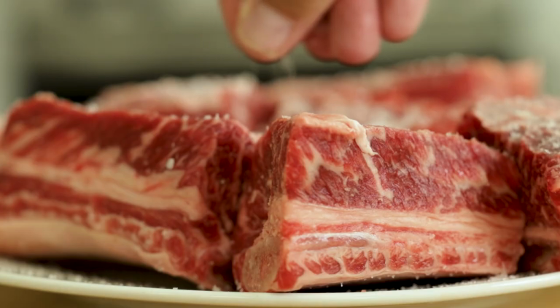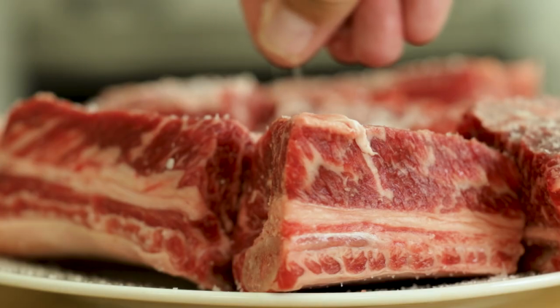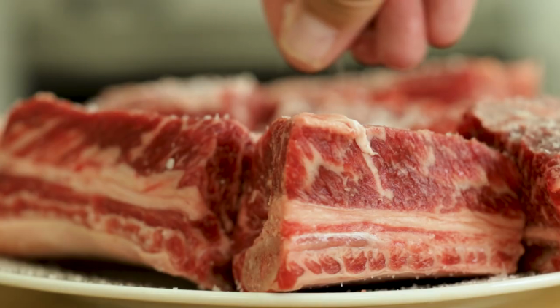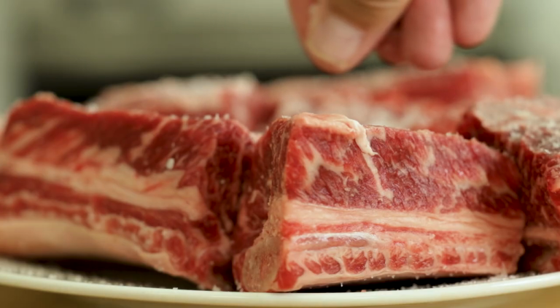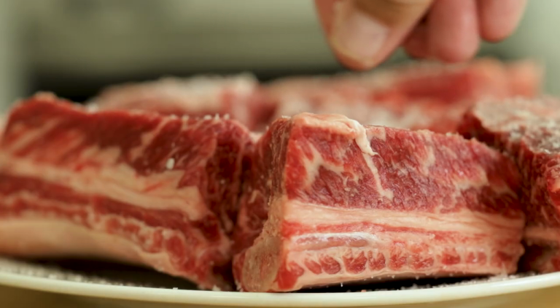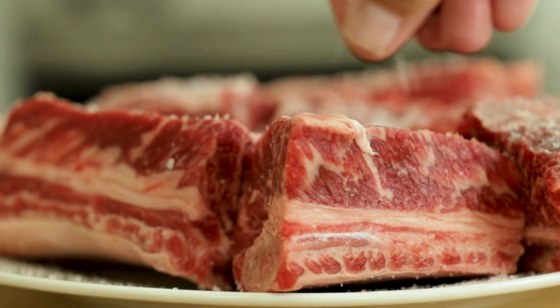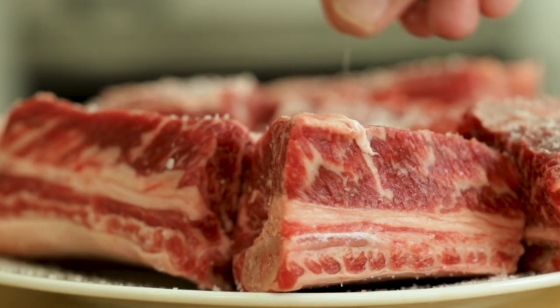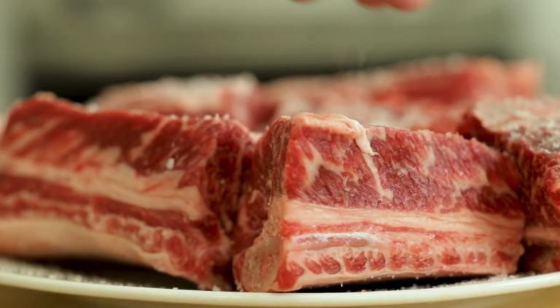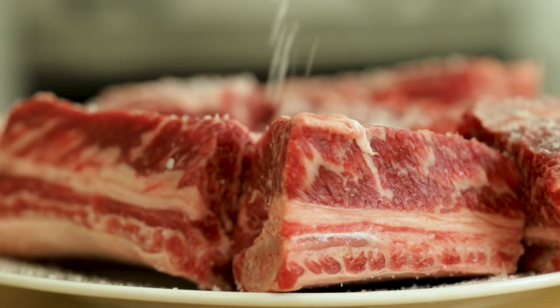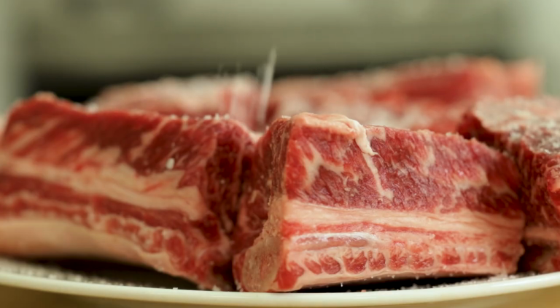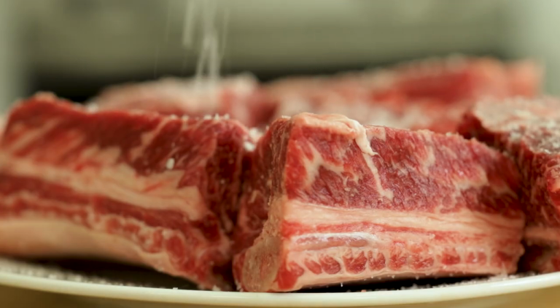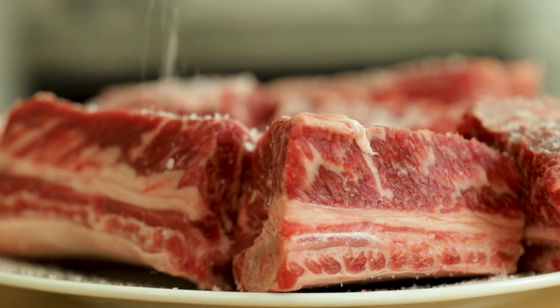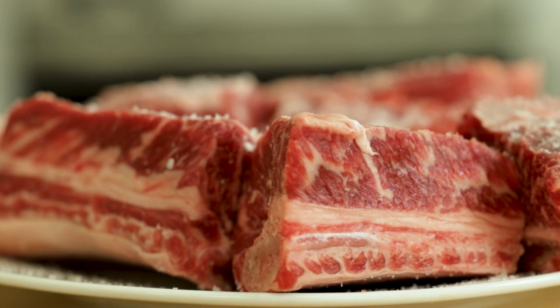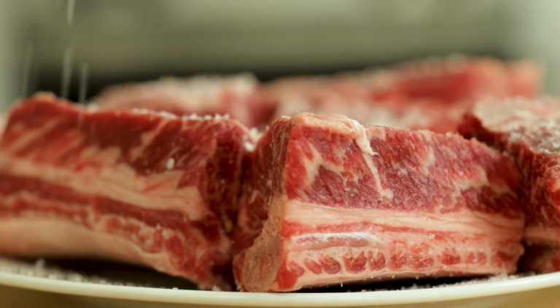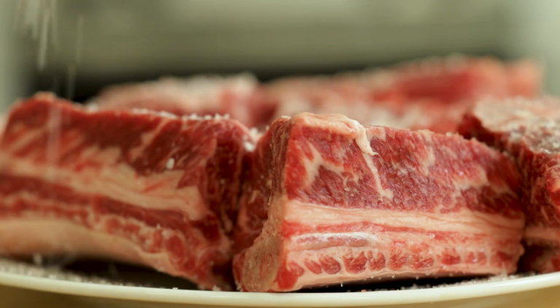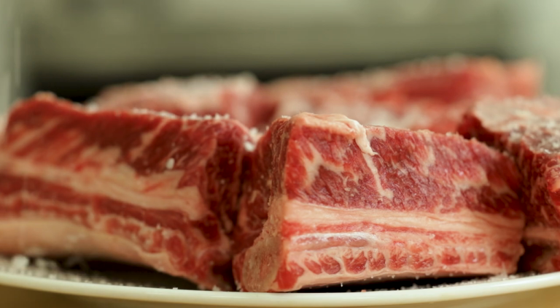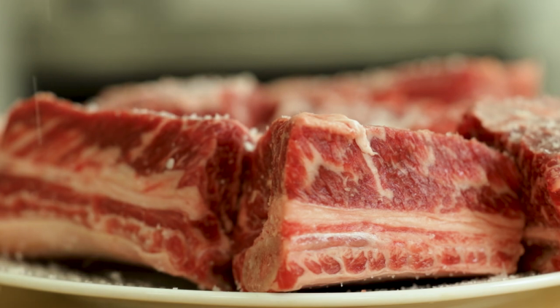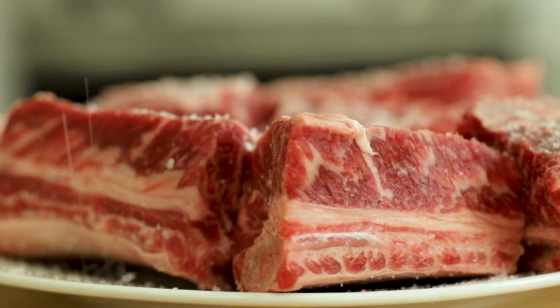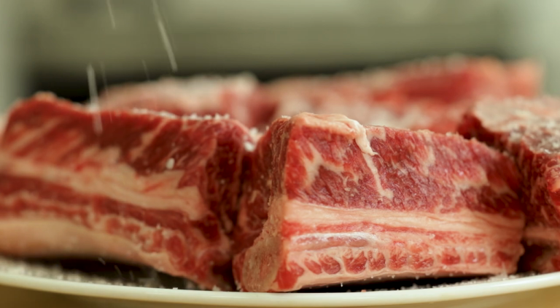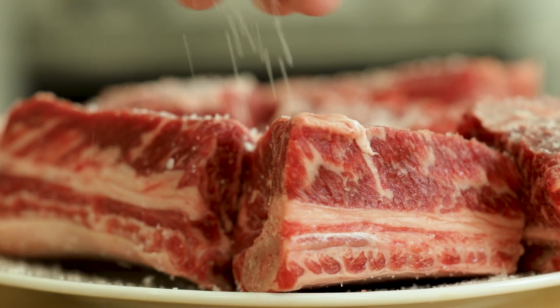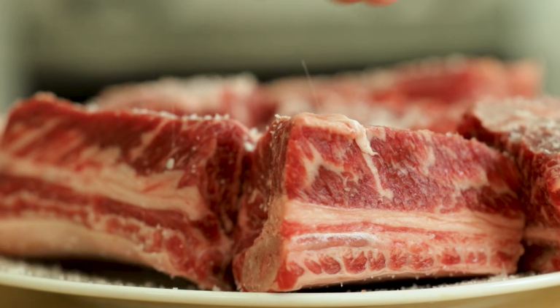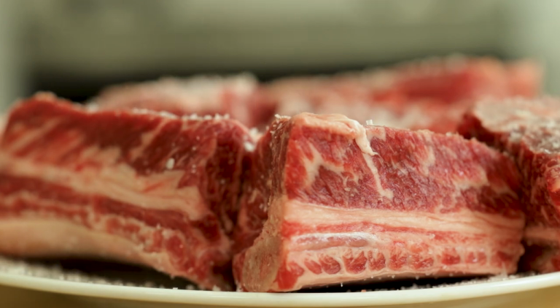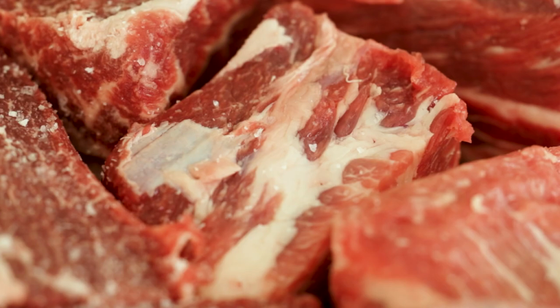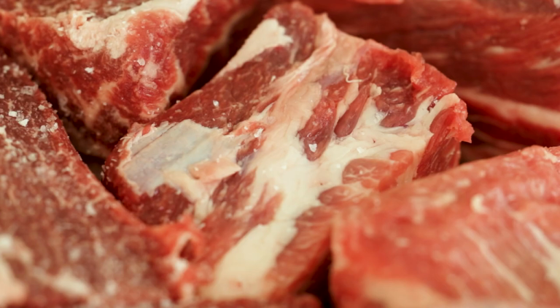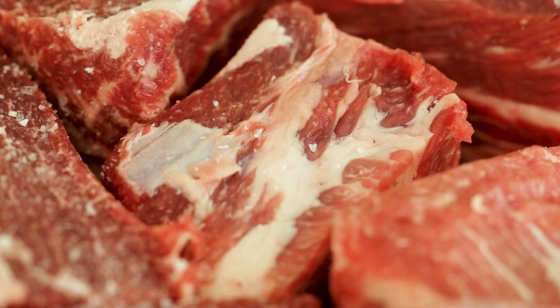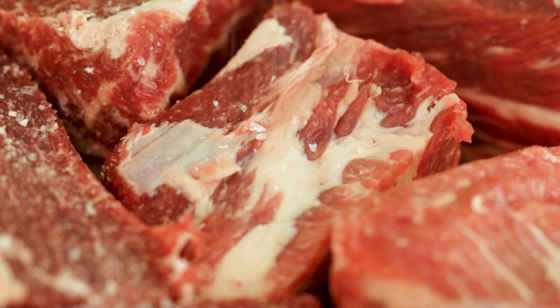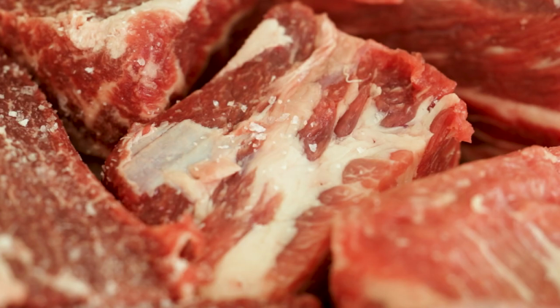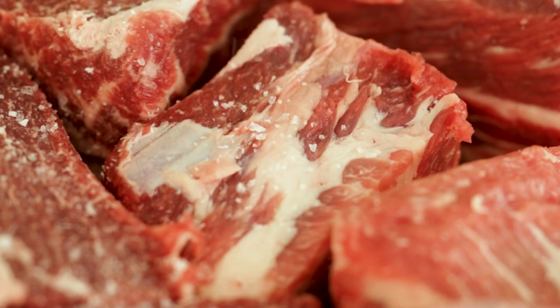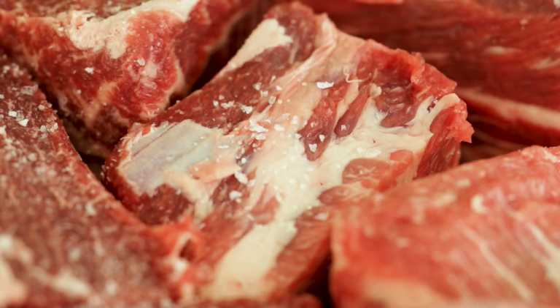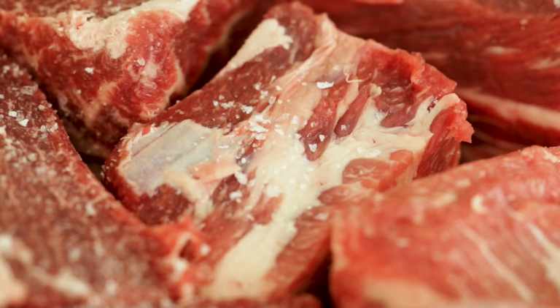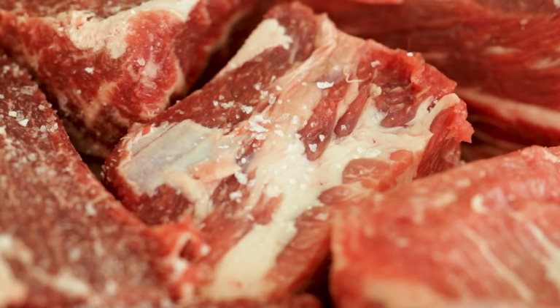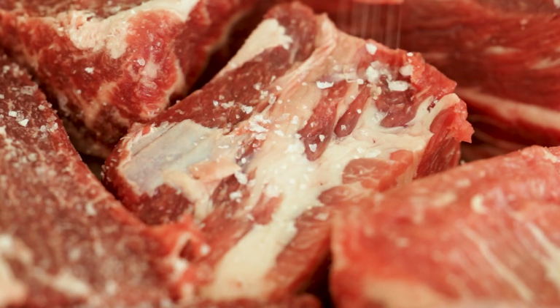Next, you're going to want to generously season the meat with salt and pepper. Once that's done, you're going to want to let it chill in the fridge for a couple of hours.